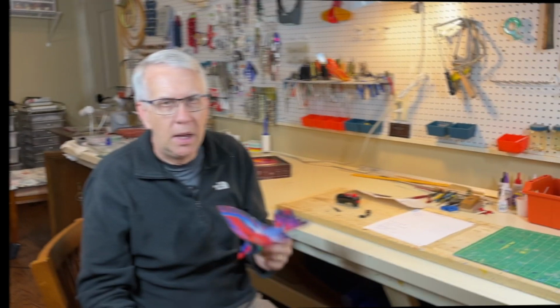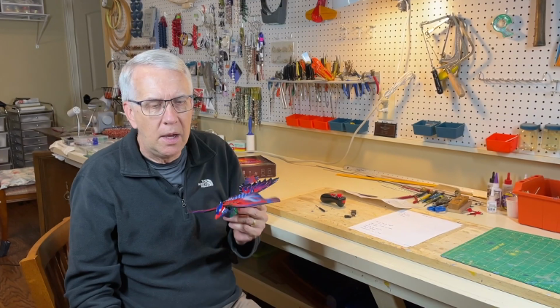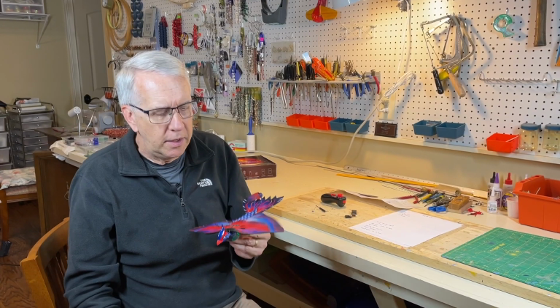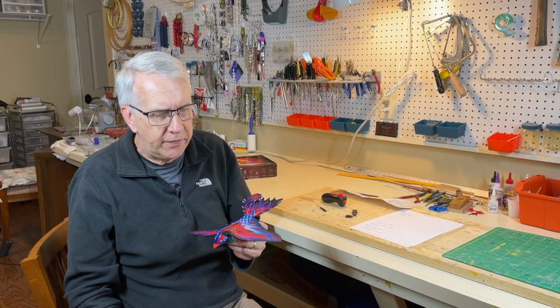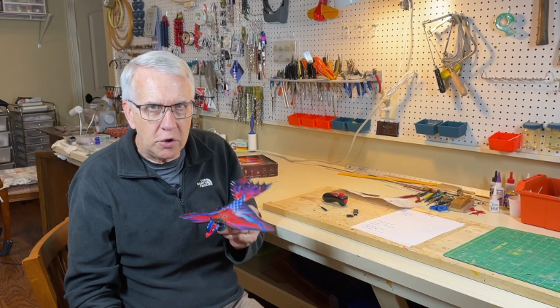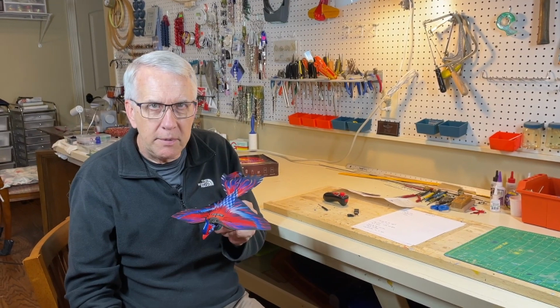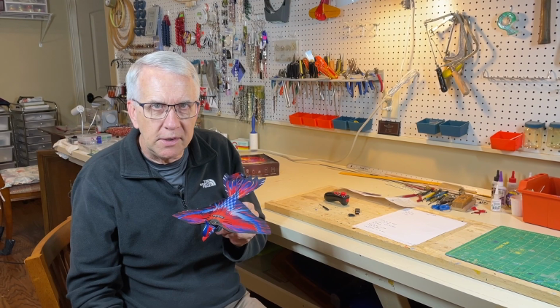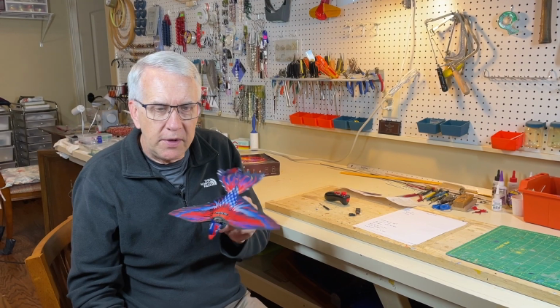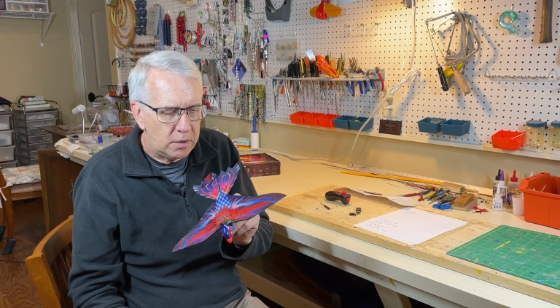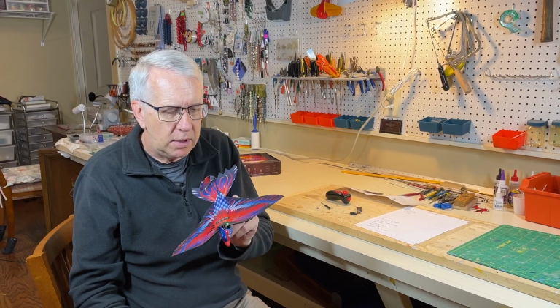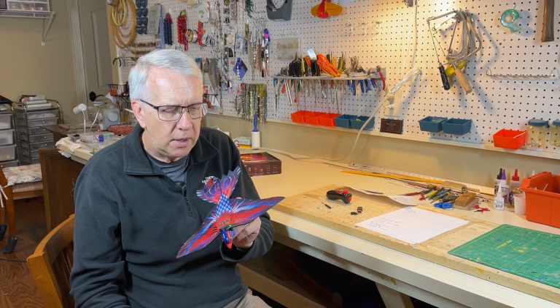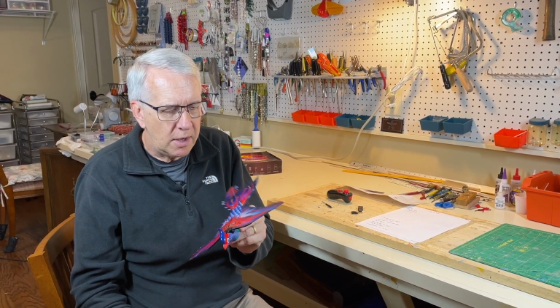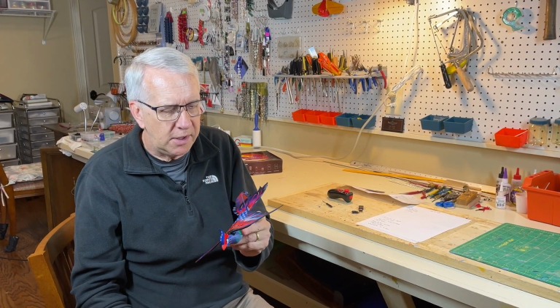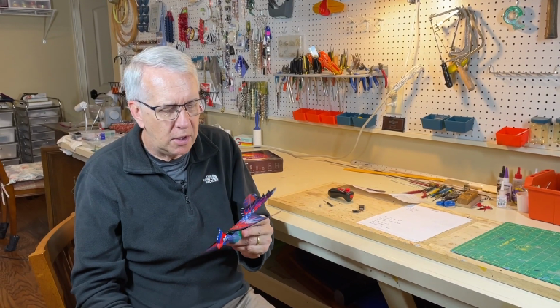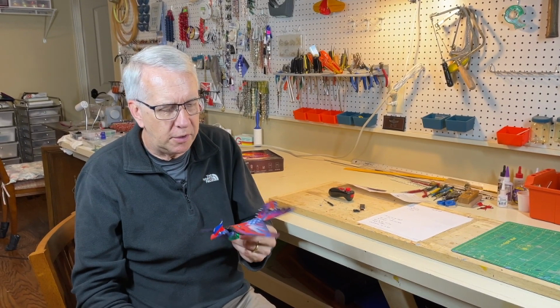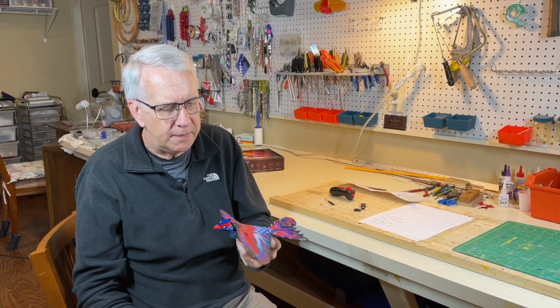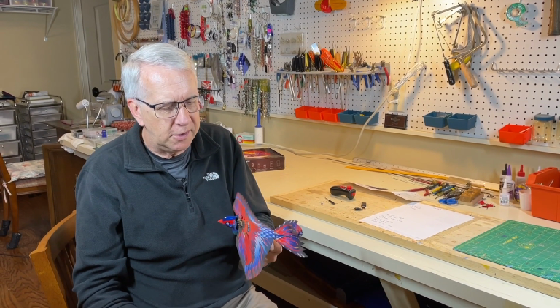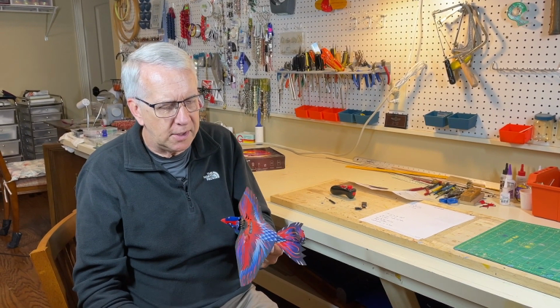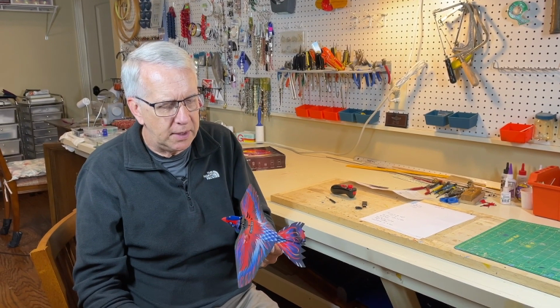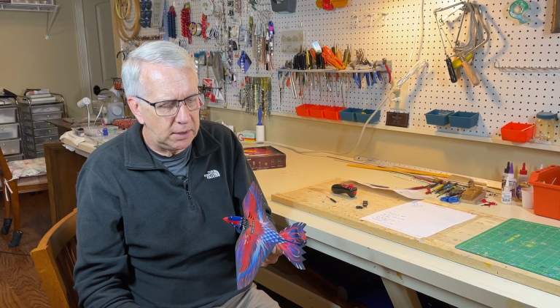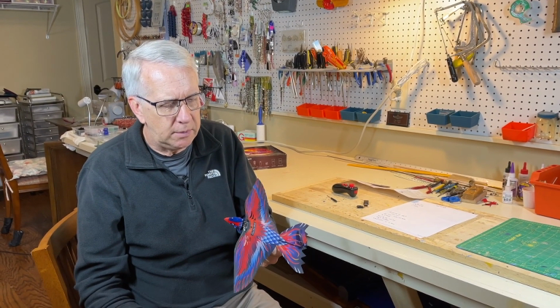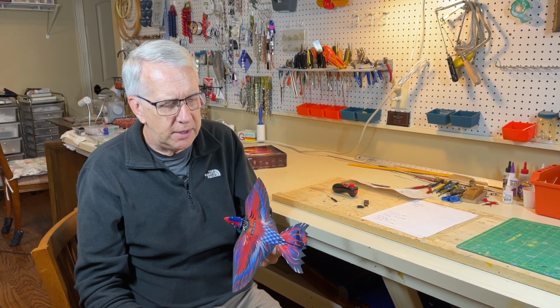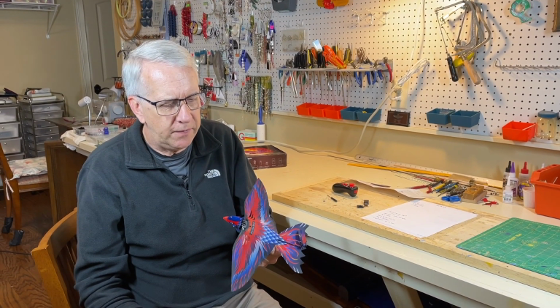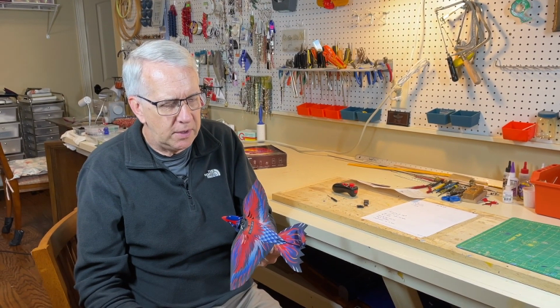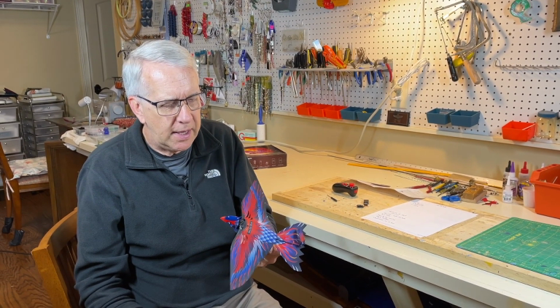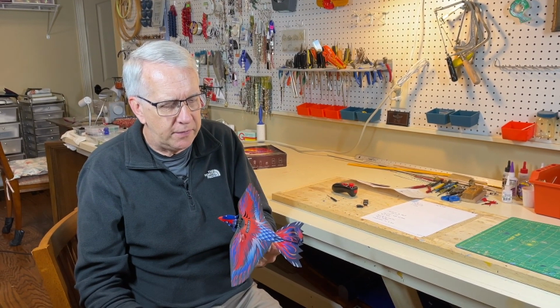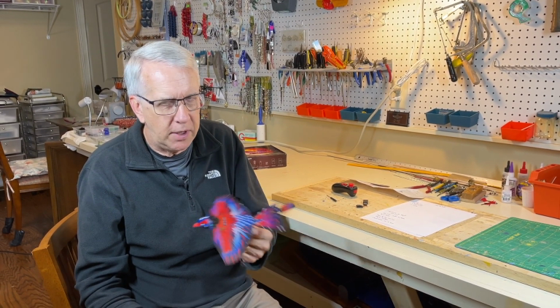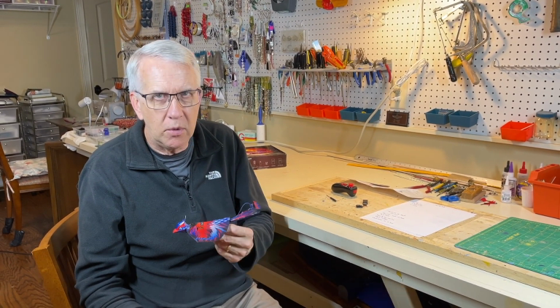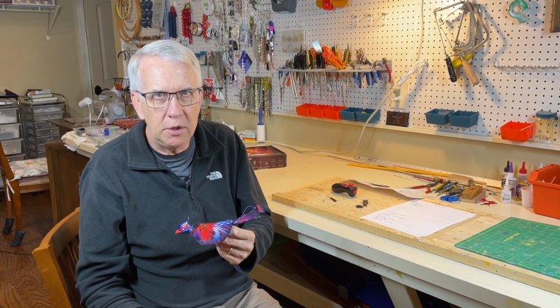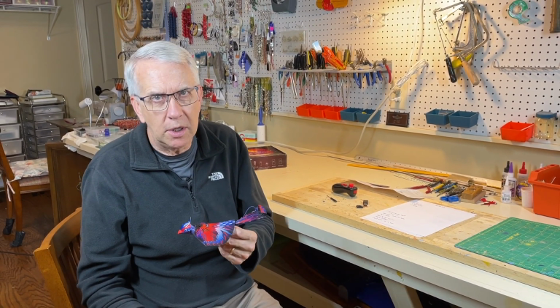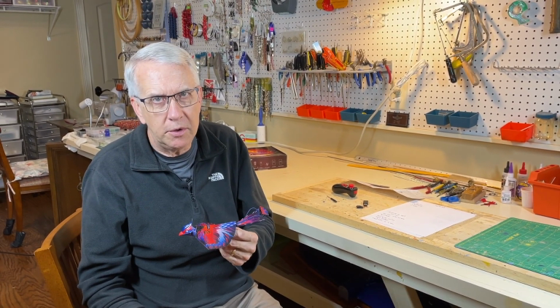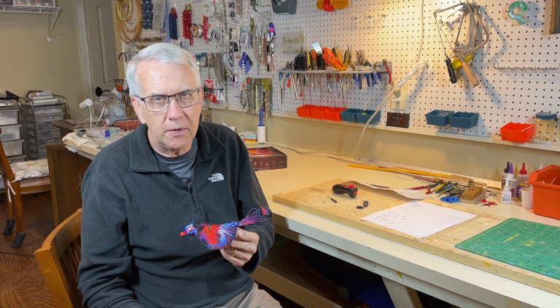Thank you for joining me on this video. RC ornithopters are something a little bit different — and if you get one, good luck with the flying.